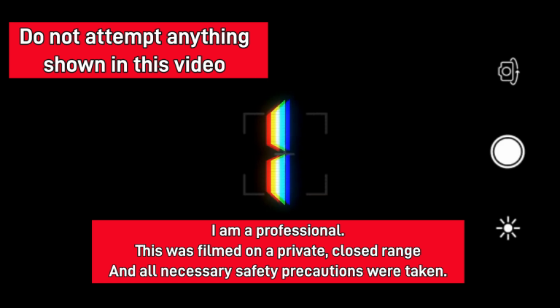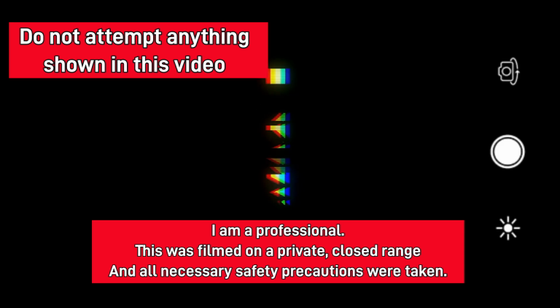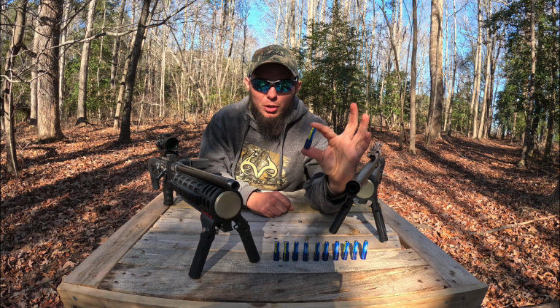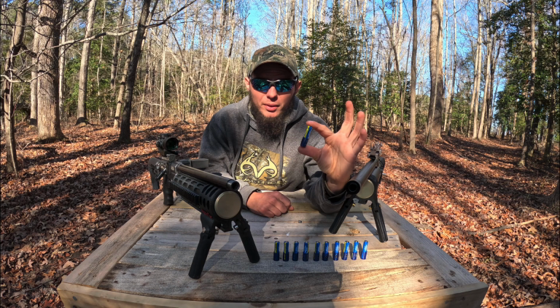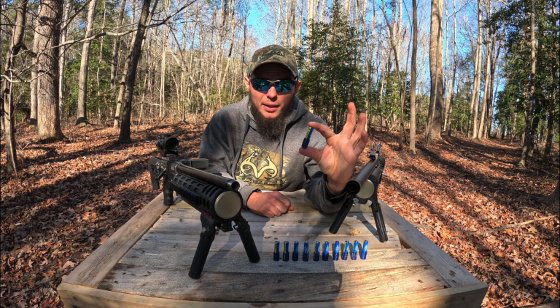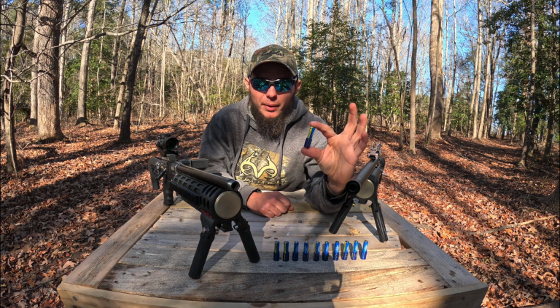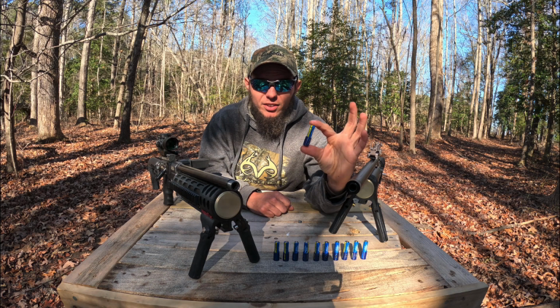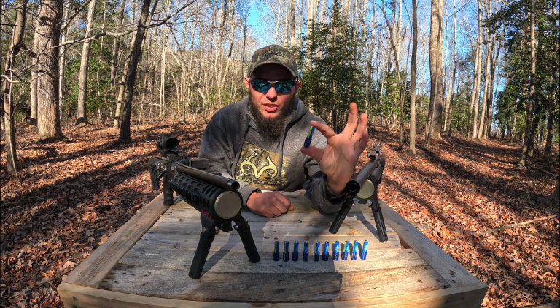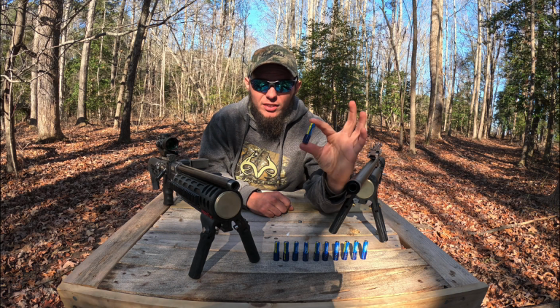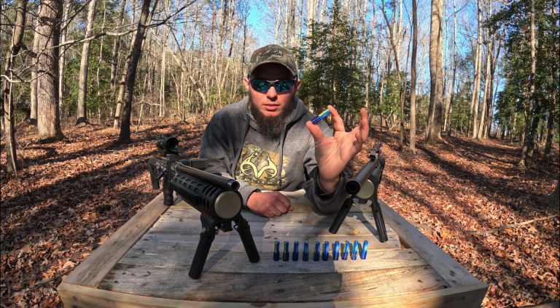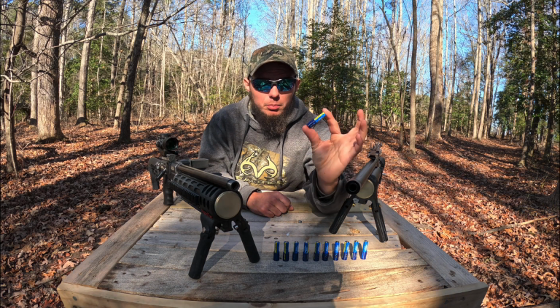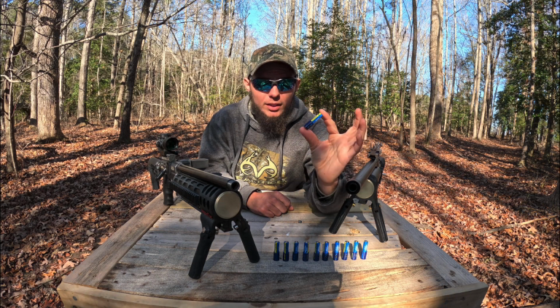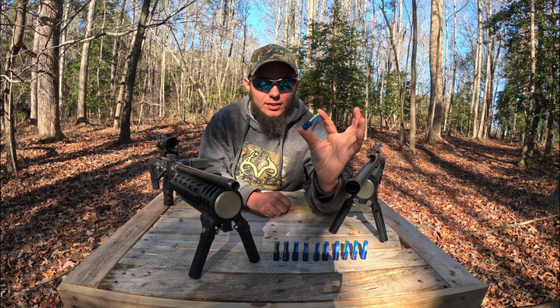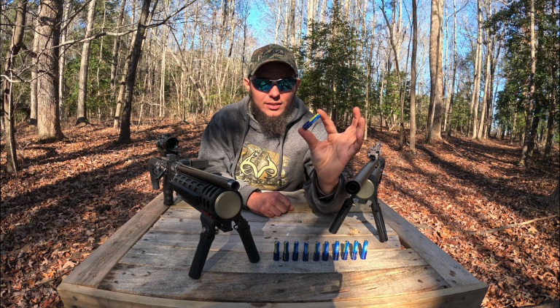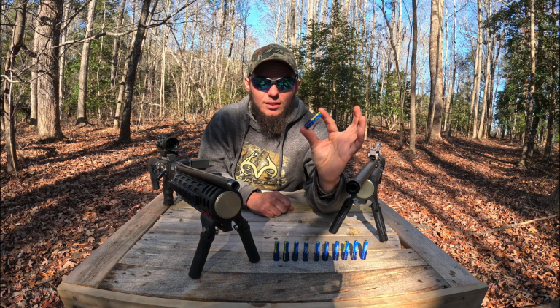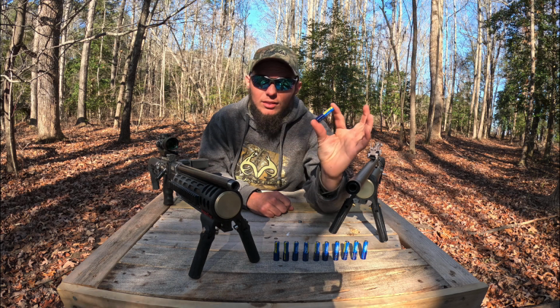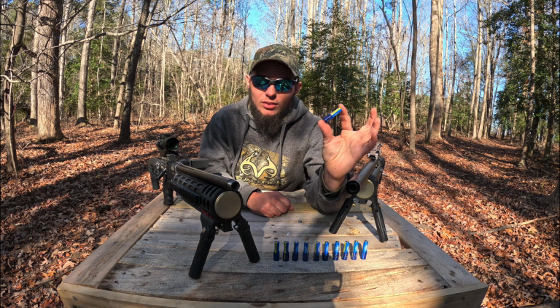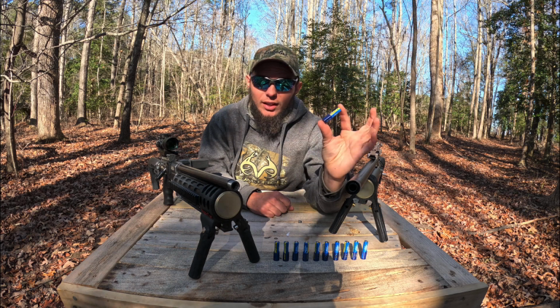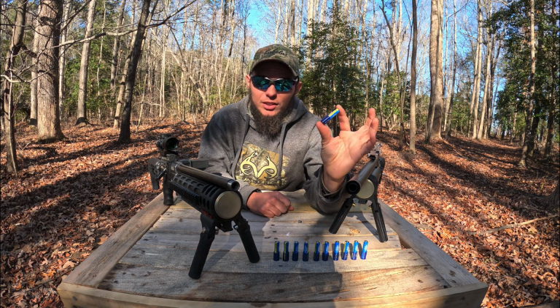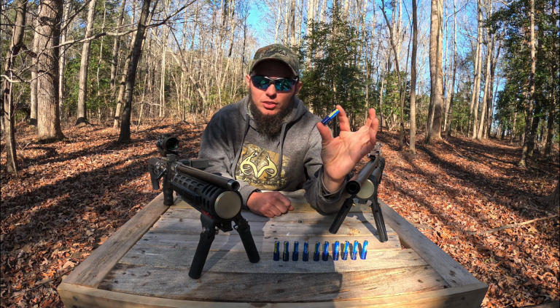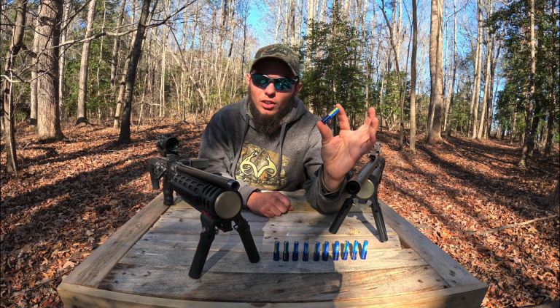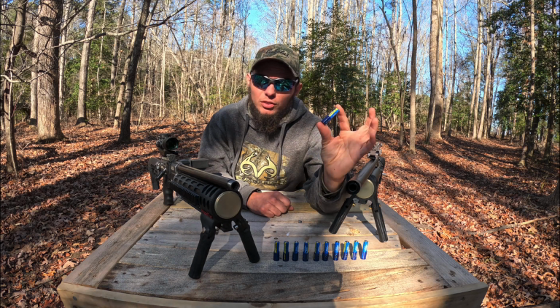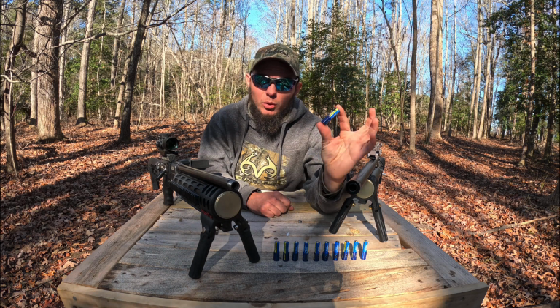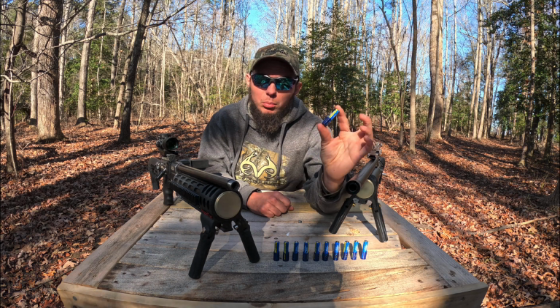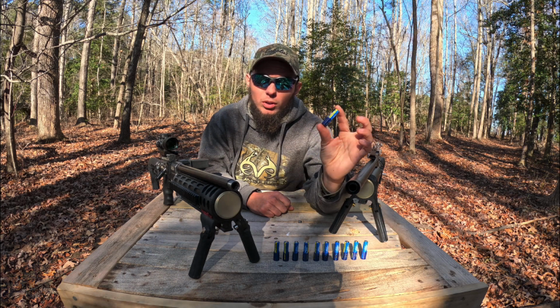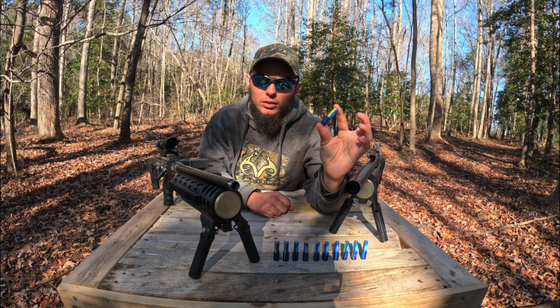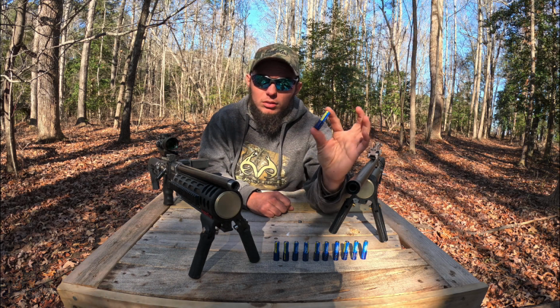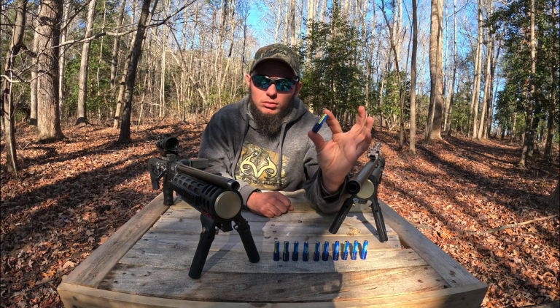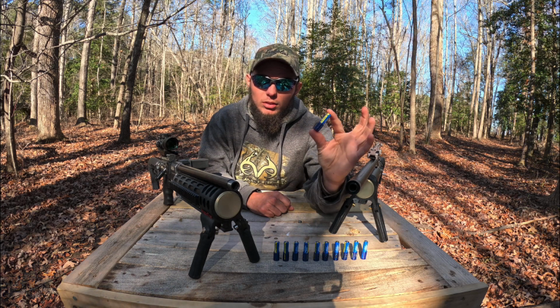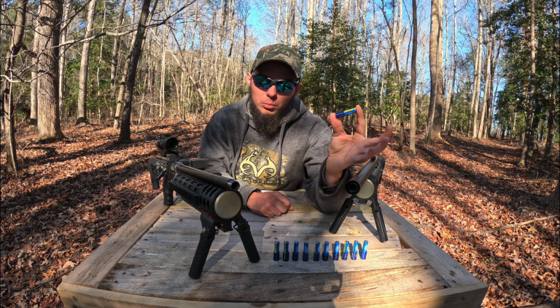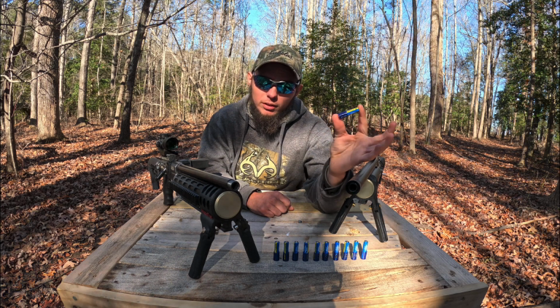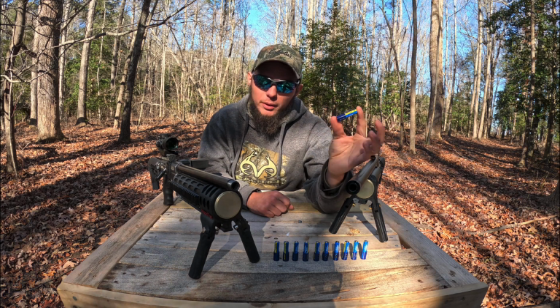AAA battery, but it's actually also a bullet. Don't believe me?